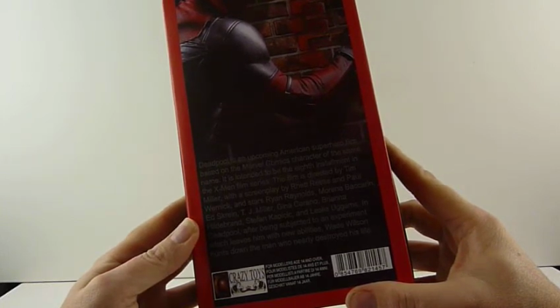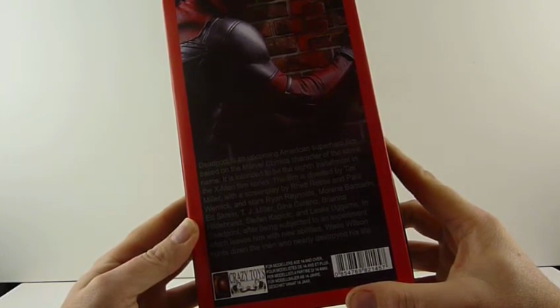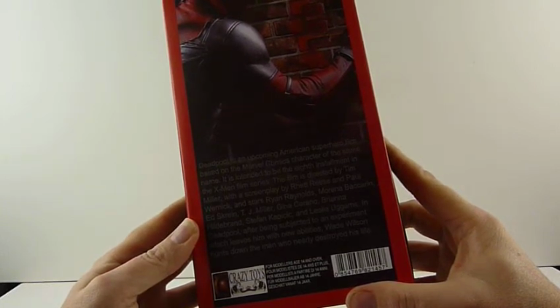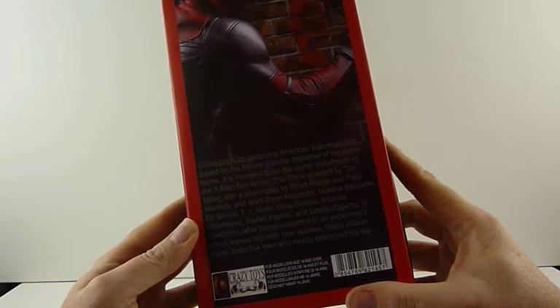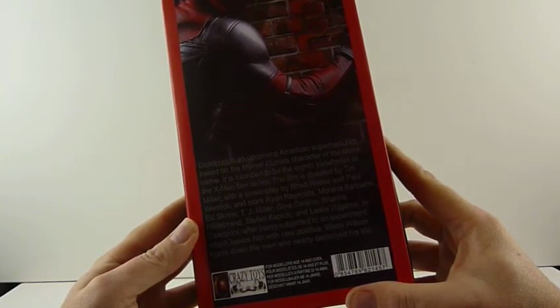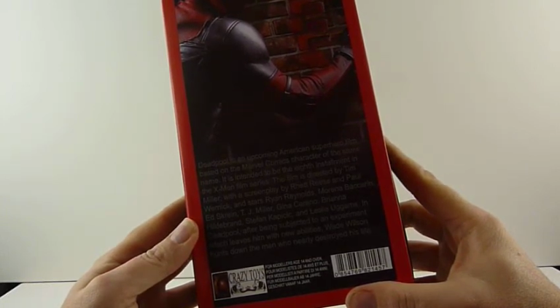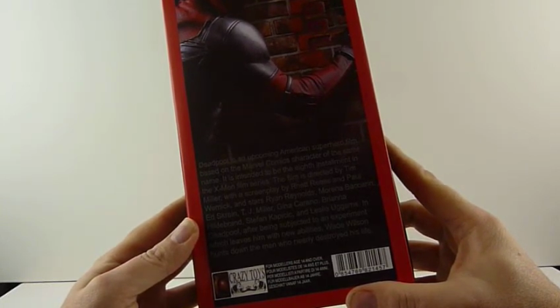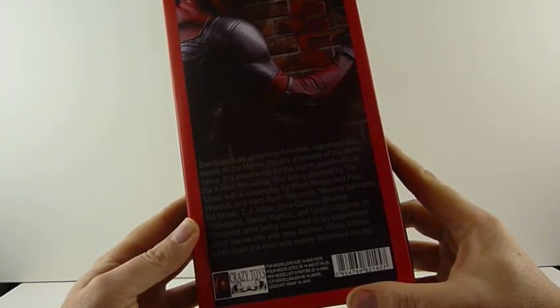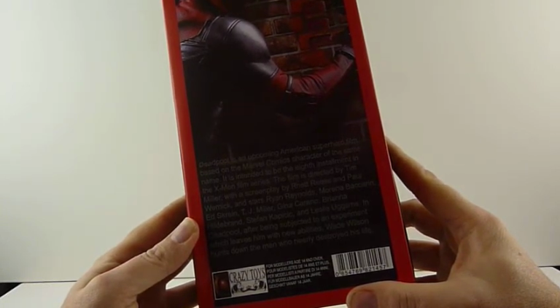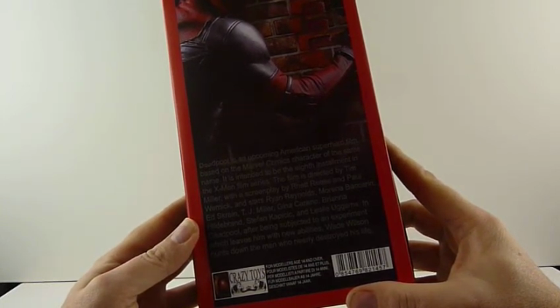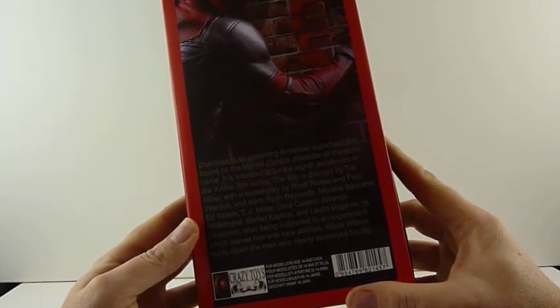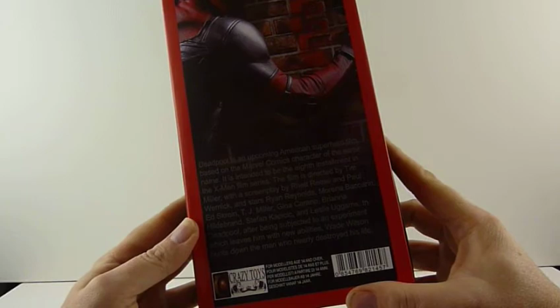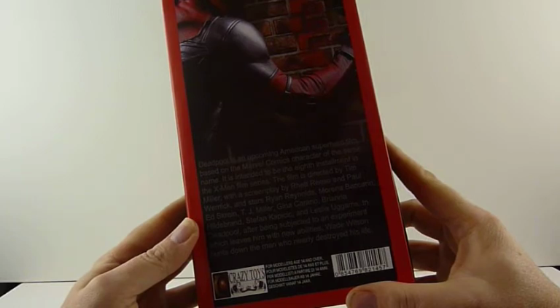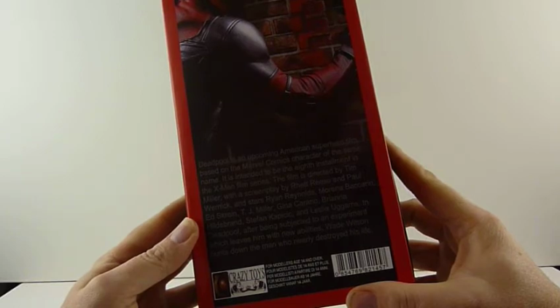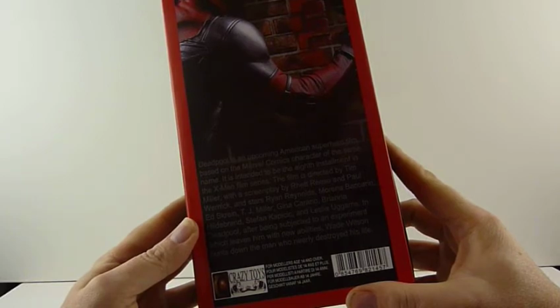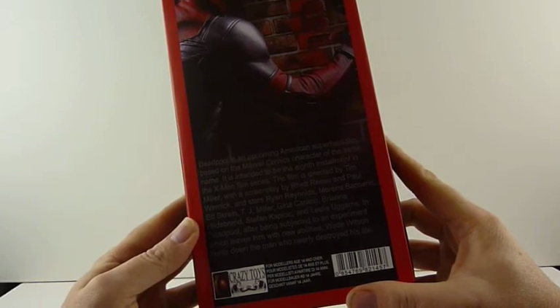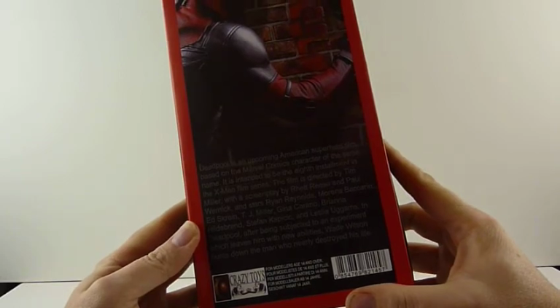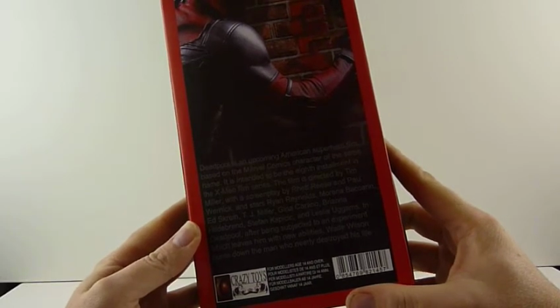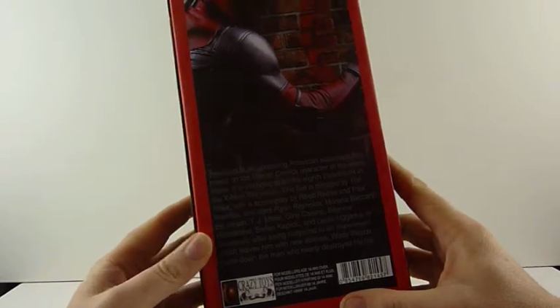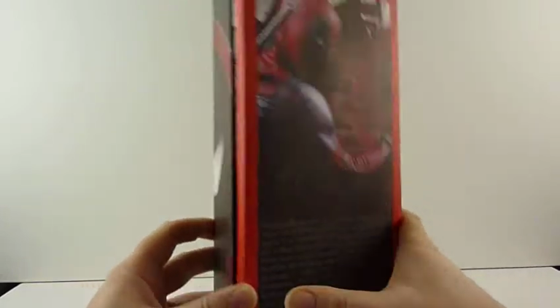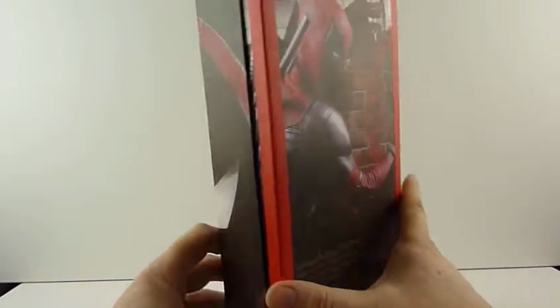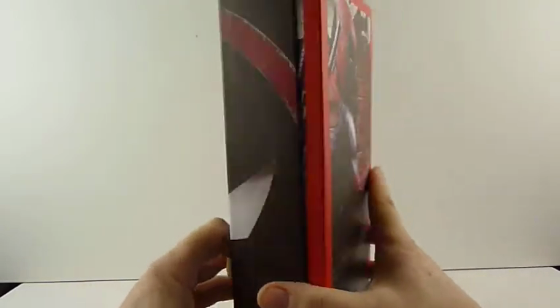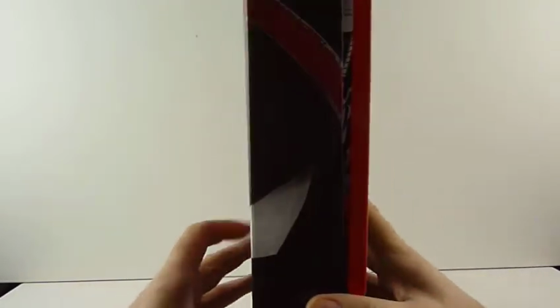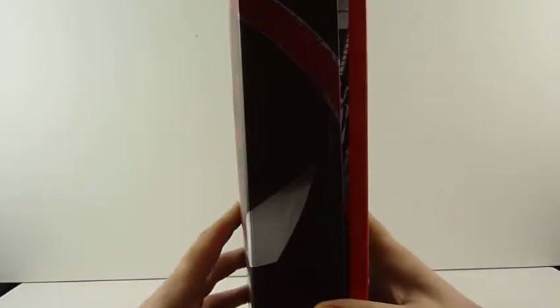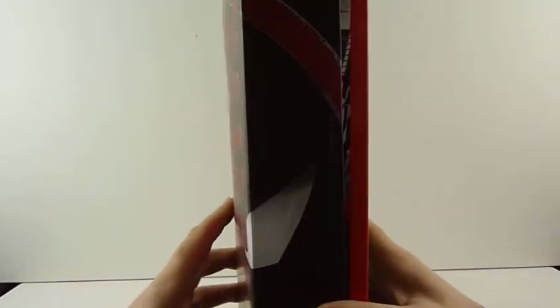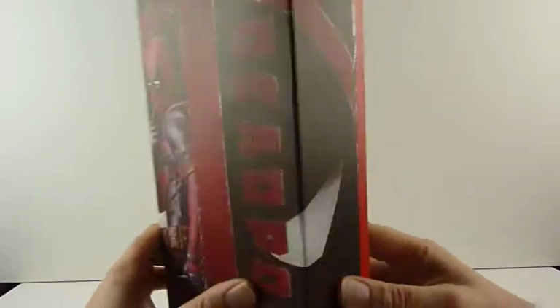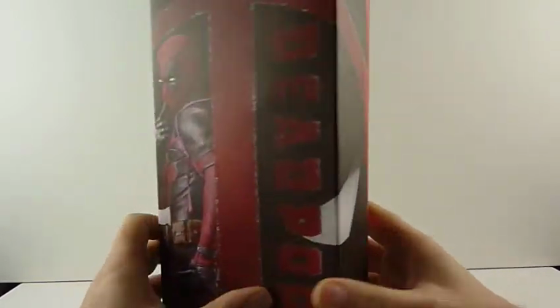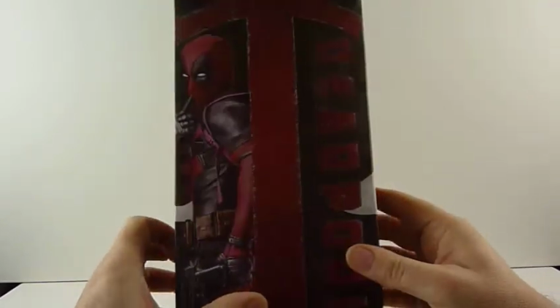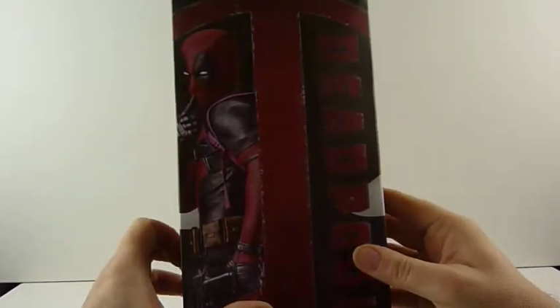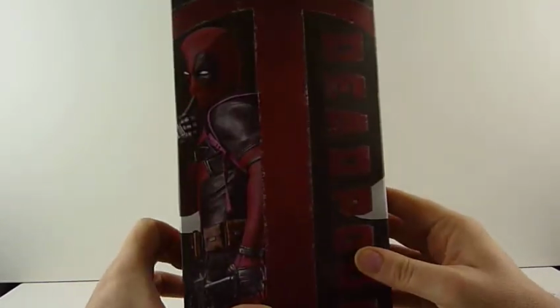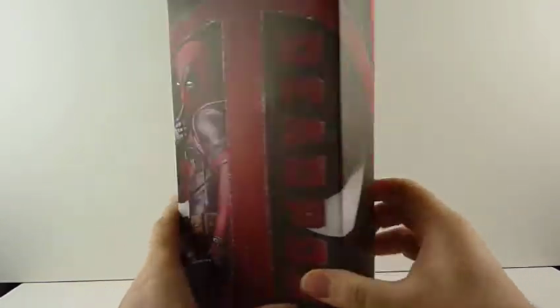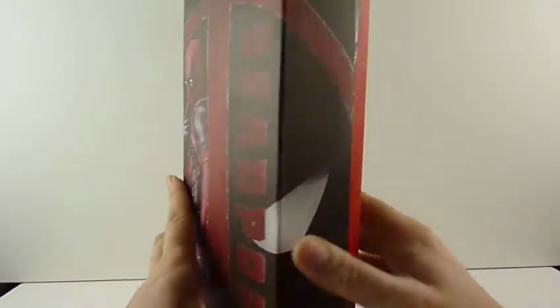Oh, 14 and over. Oh damn. Yeah, so that's the box.